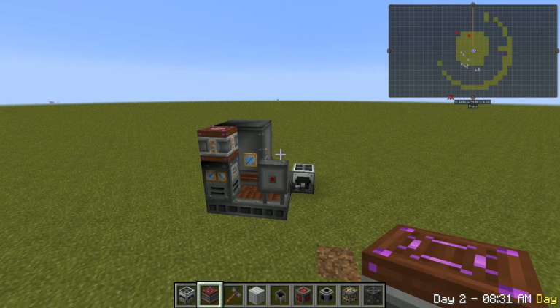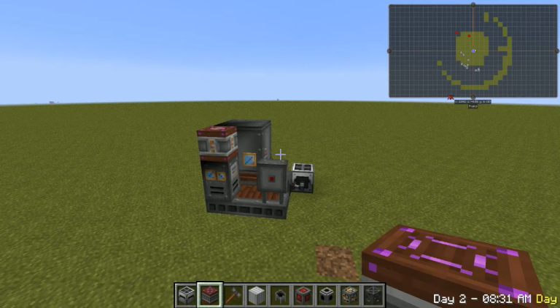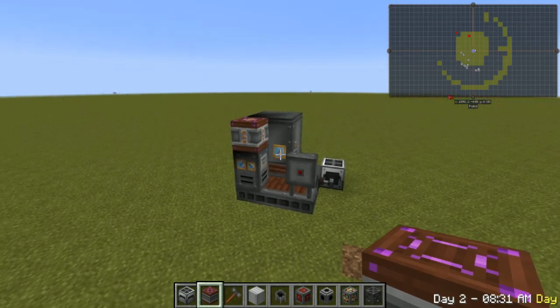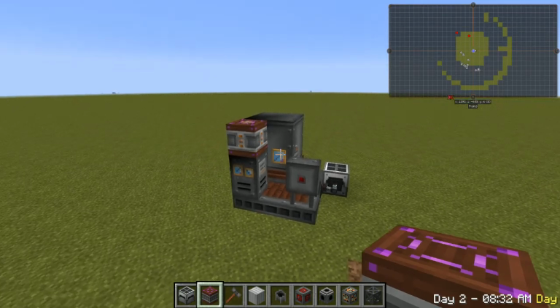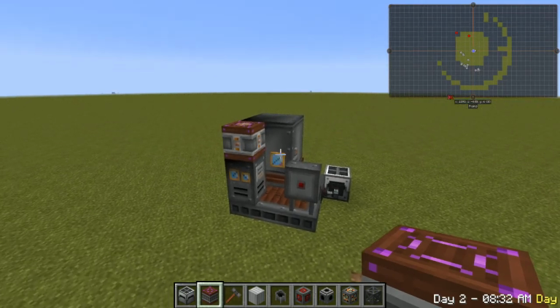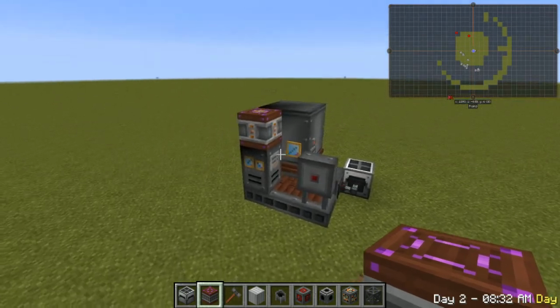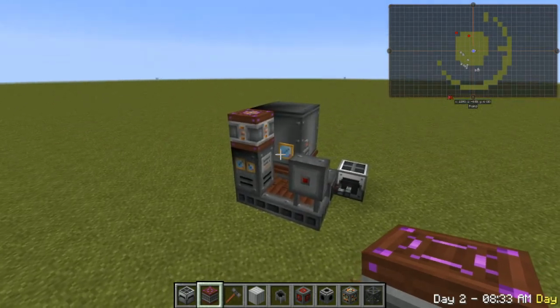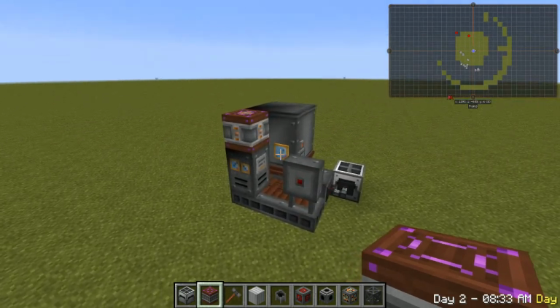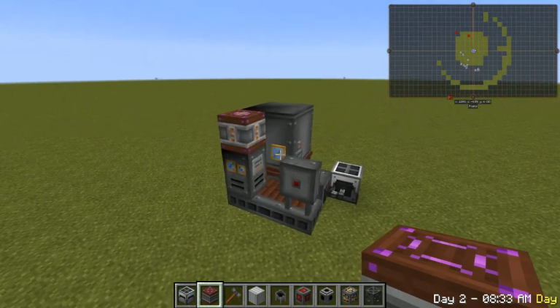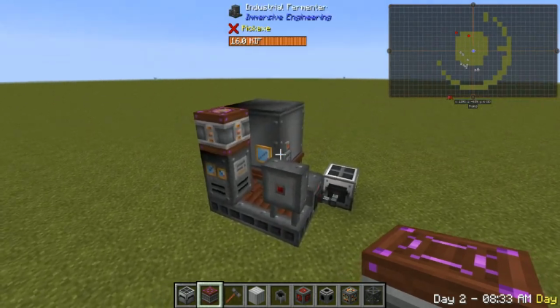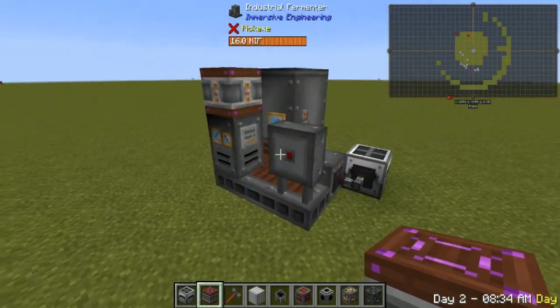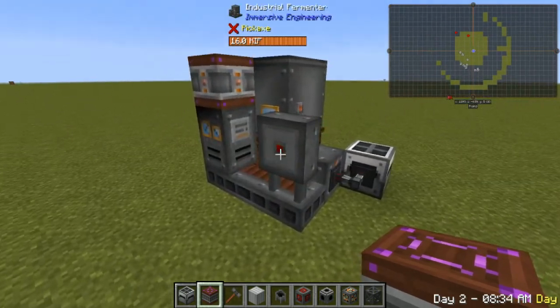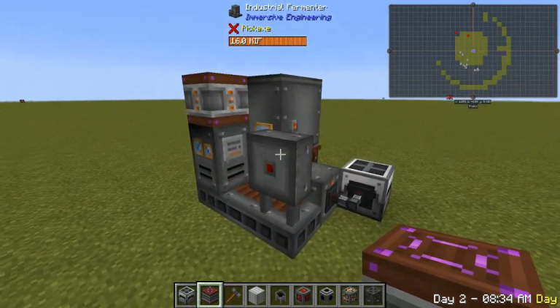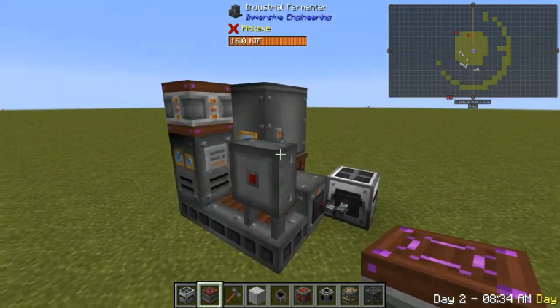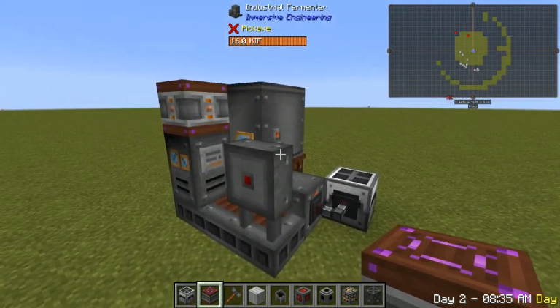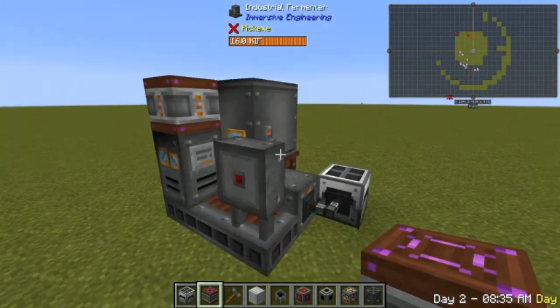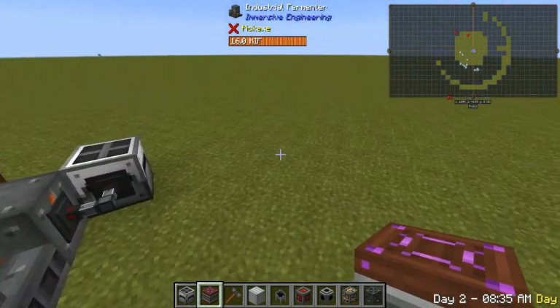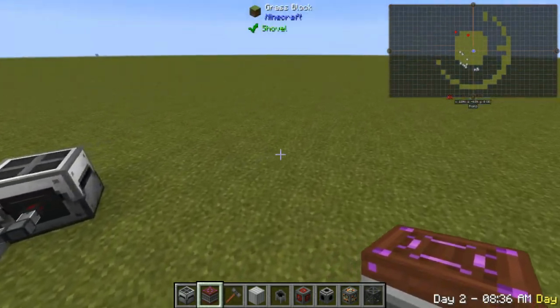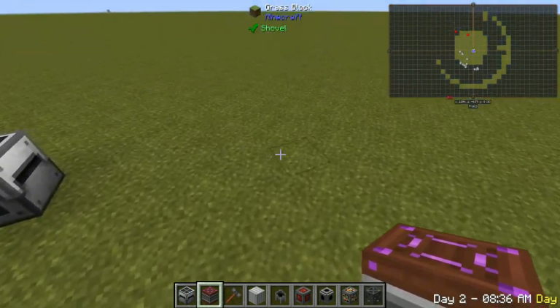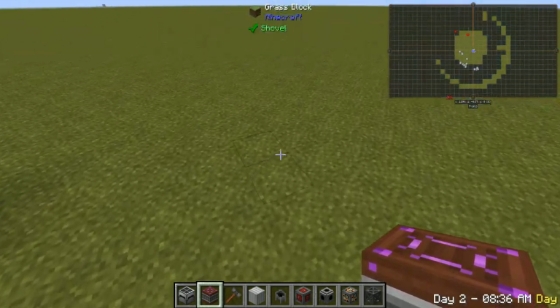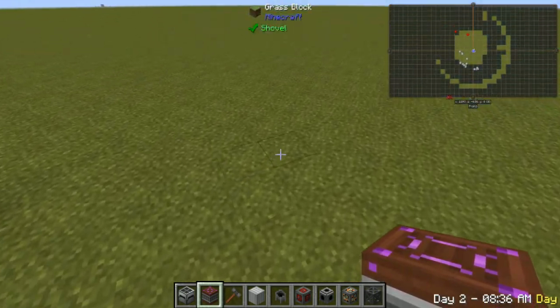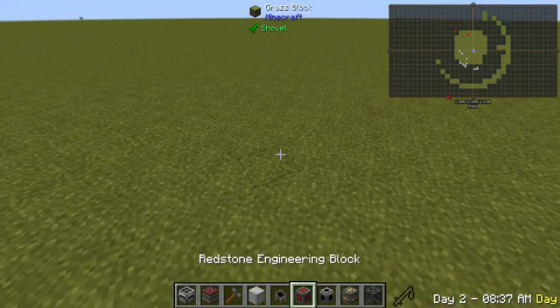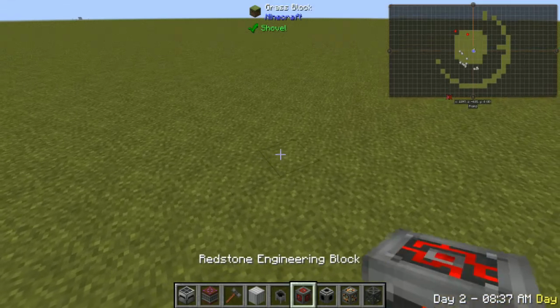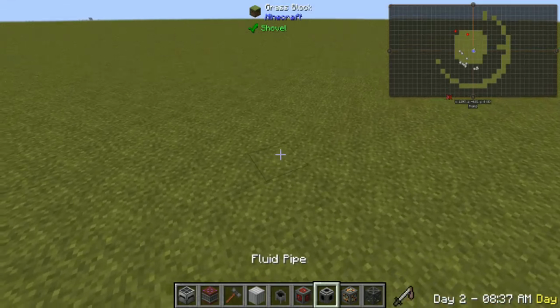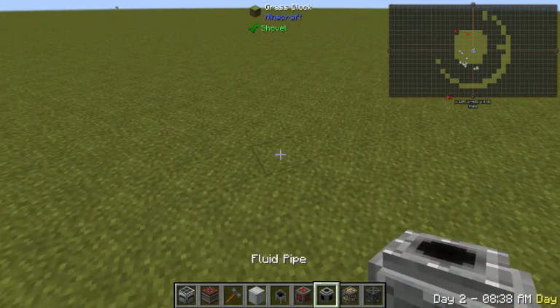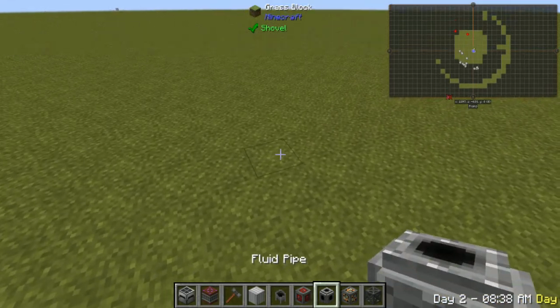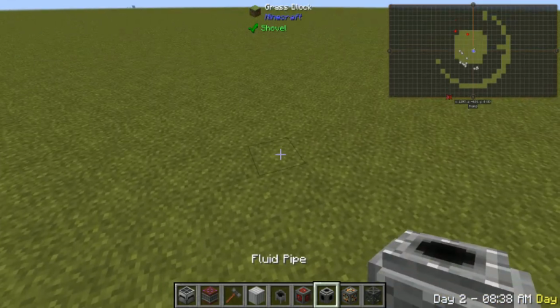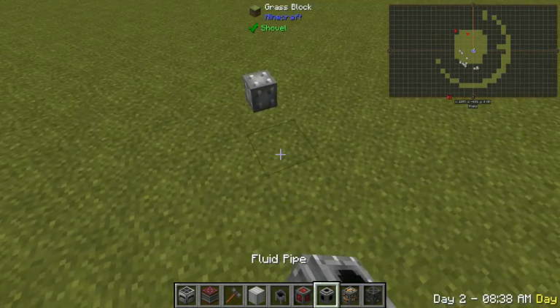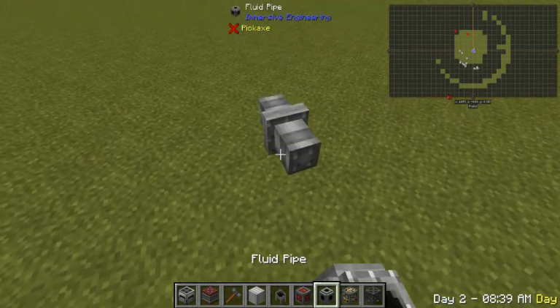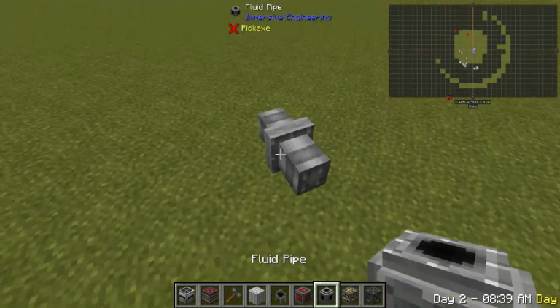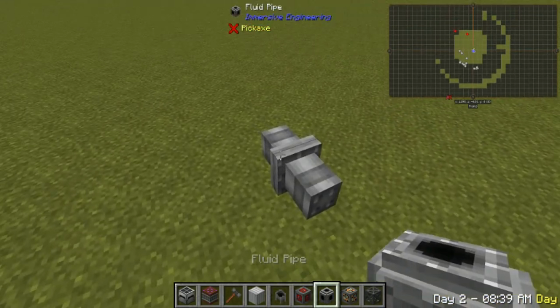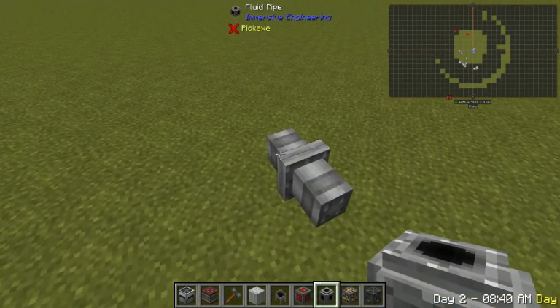Alright guys, today we're going to be showing you how to make this industrial fermenter, so we'll do it over here. First, you're going to need to place down these two pipes.